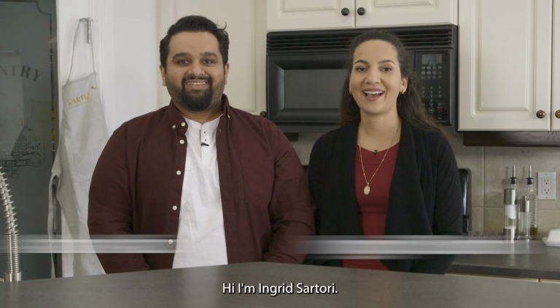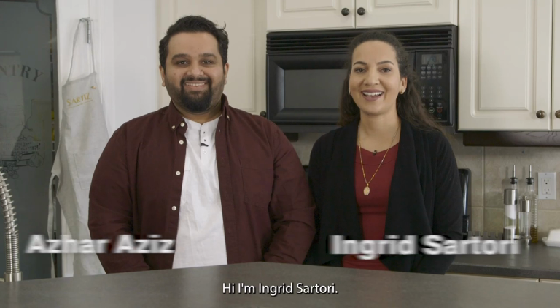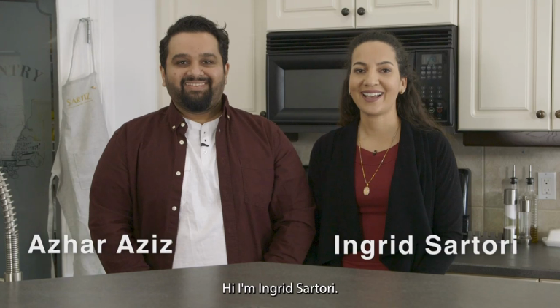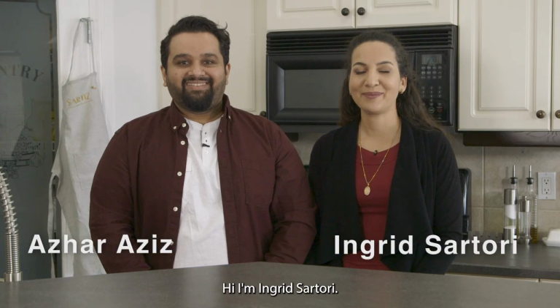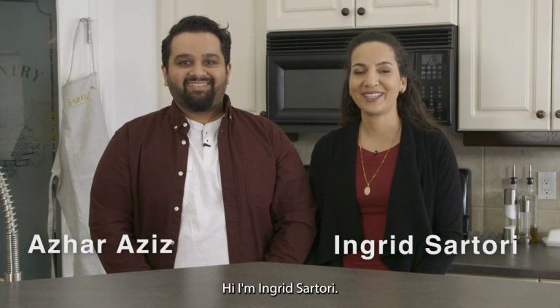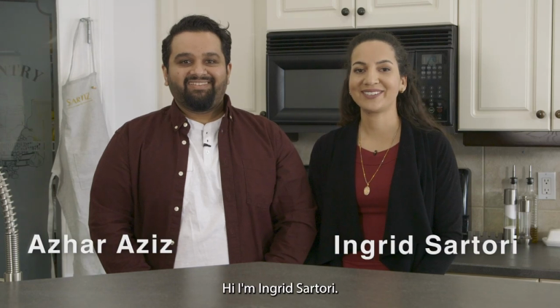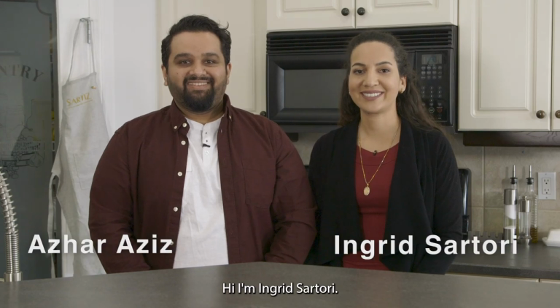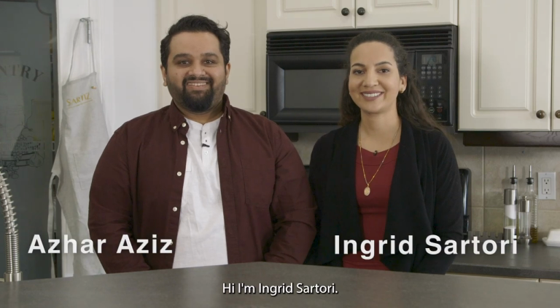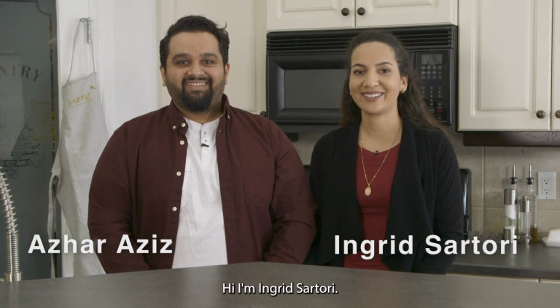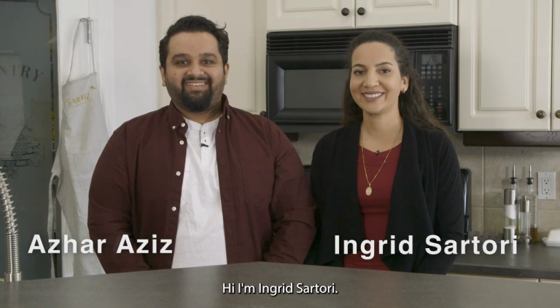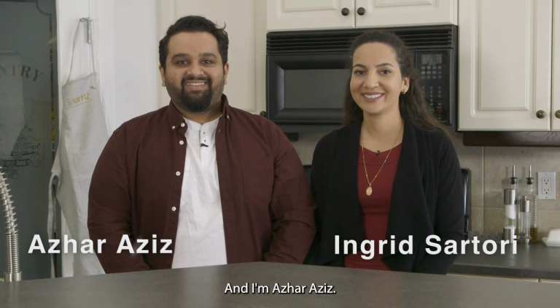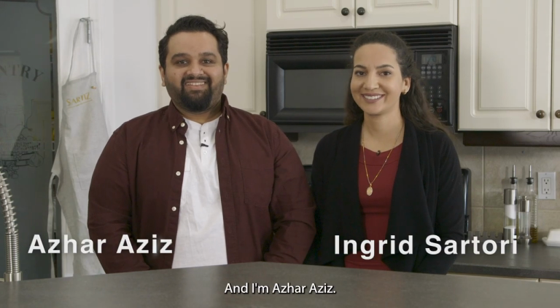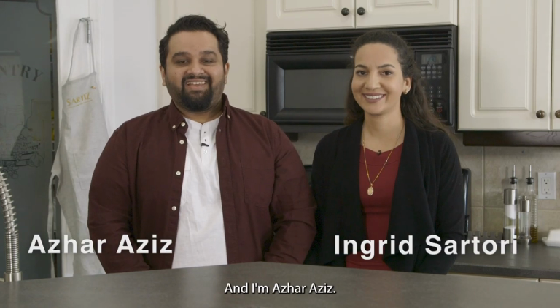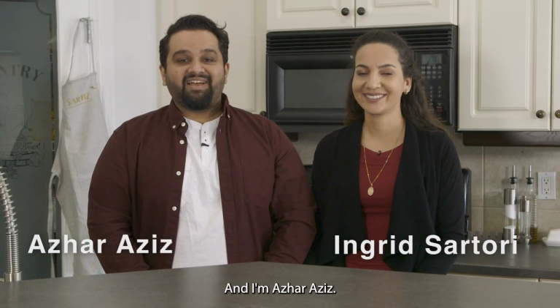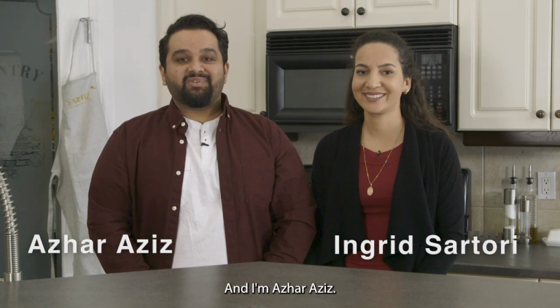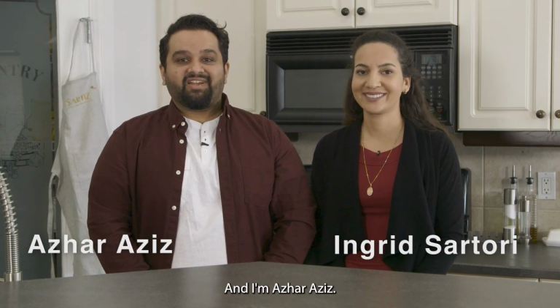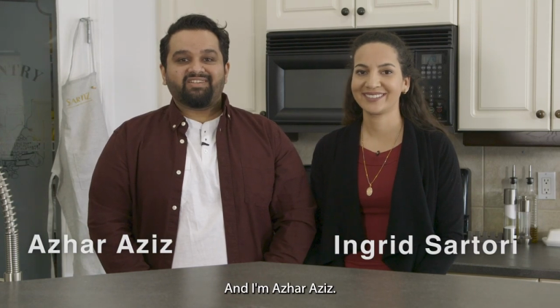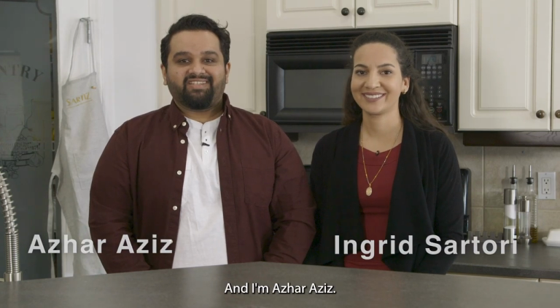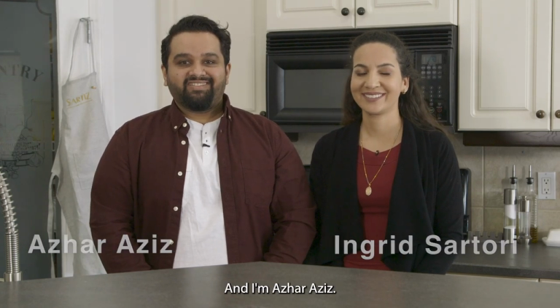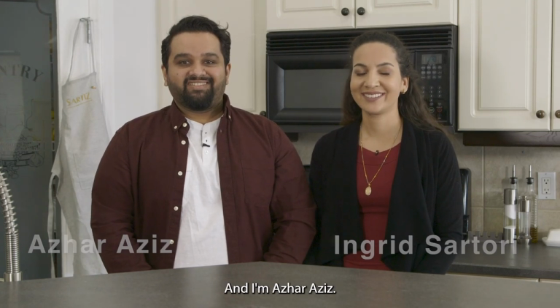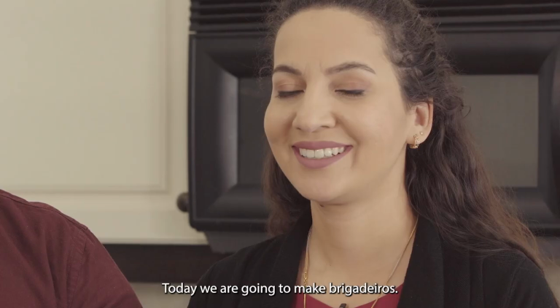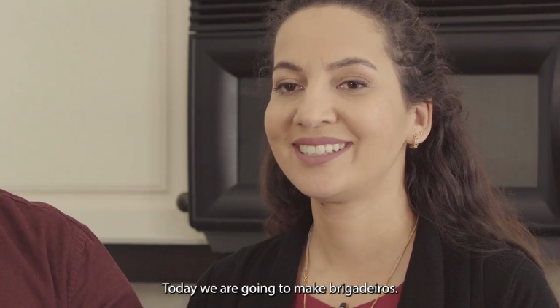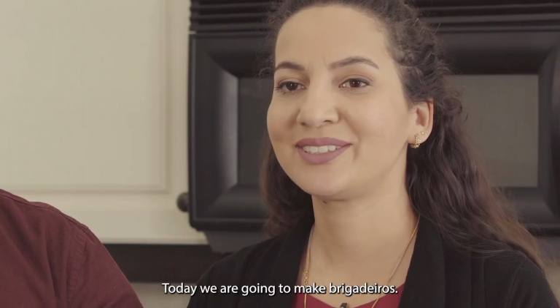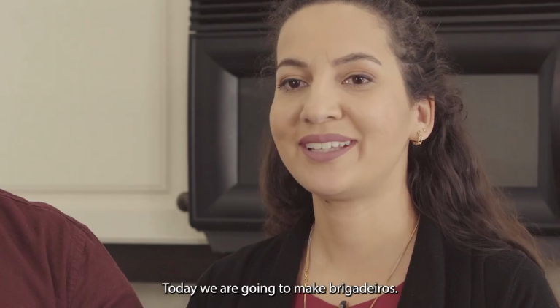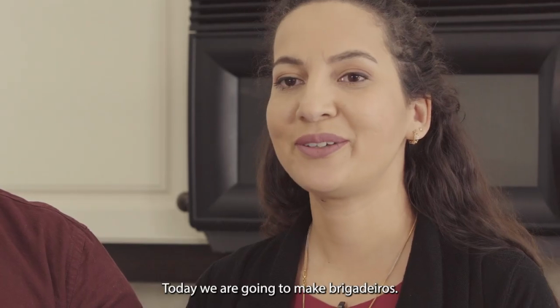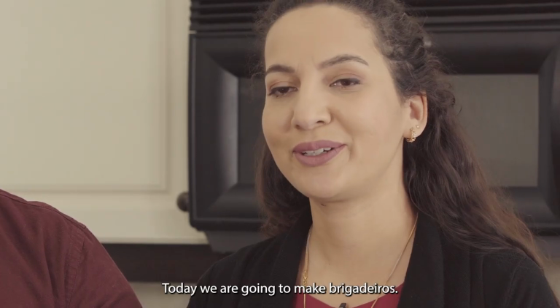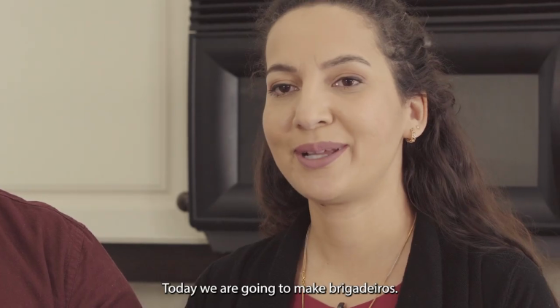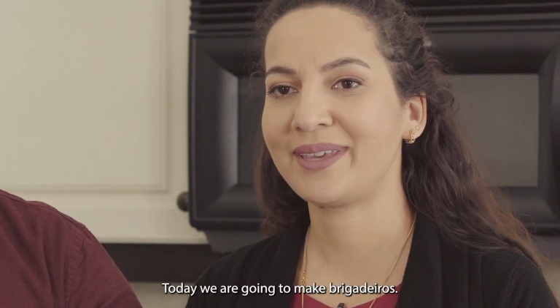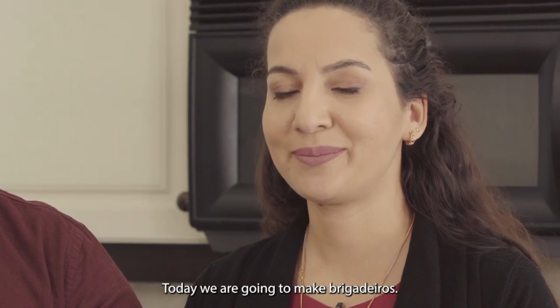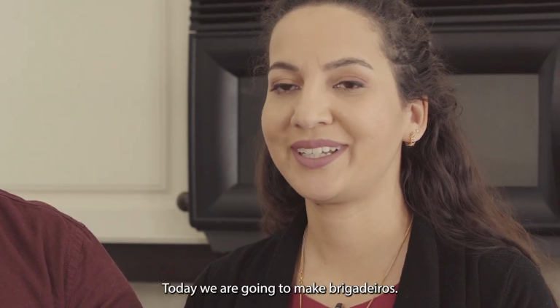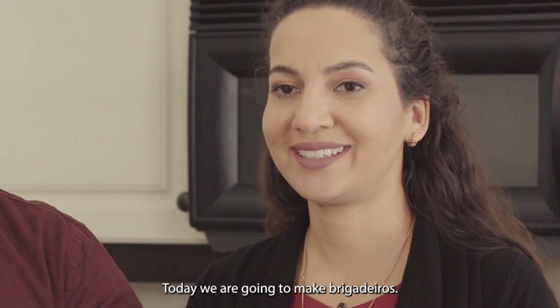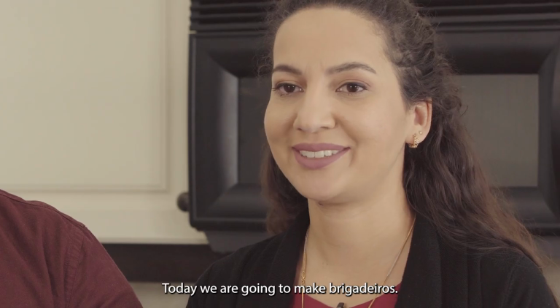Hi, I'm Ingrid Sartori. And I'm Azar Aziz. Today, we're going to make brigadeiros.